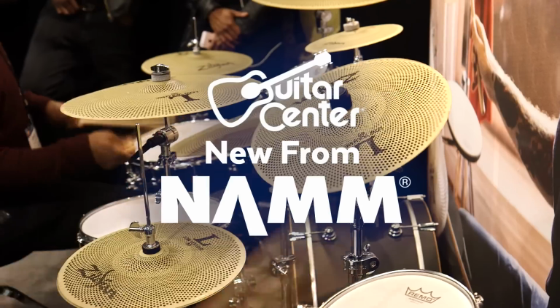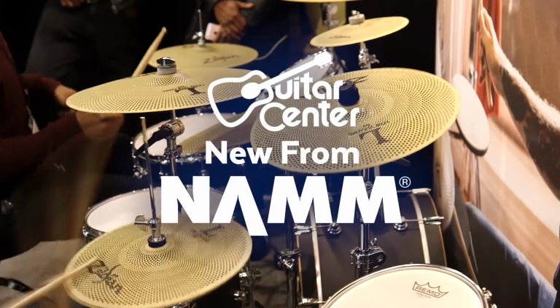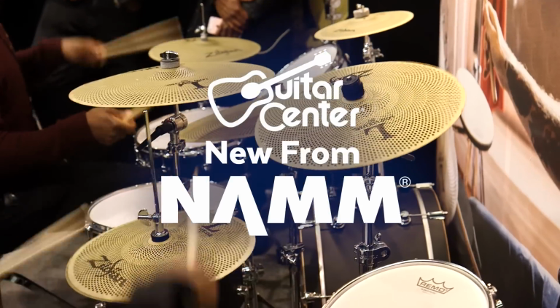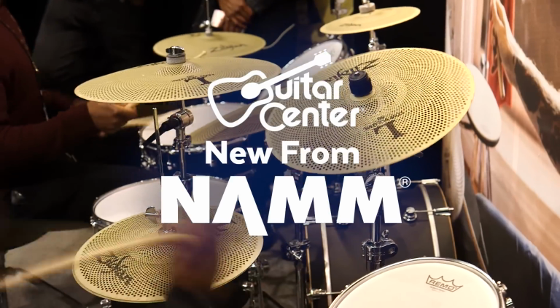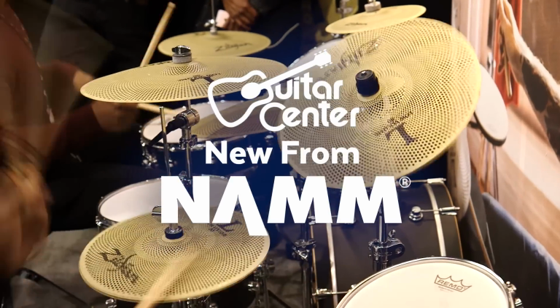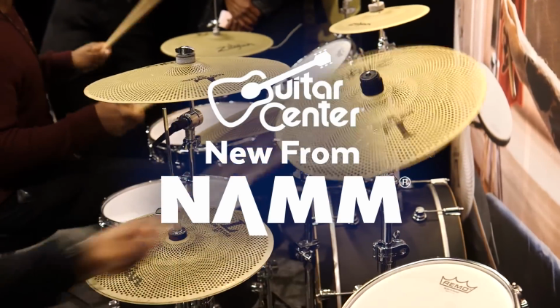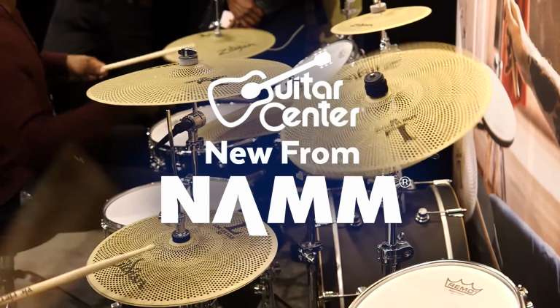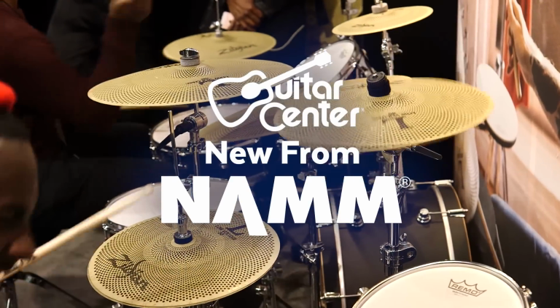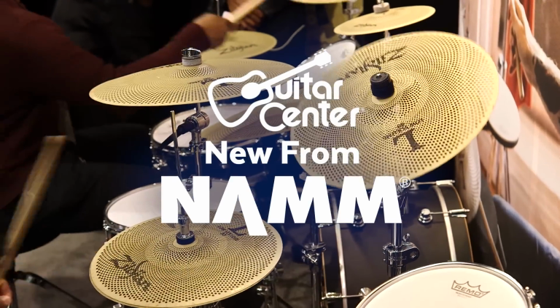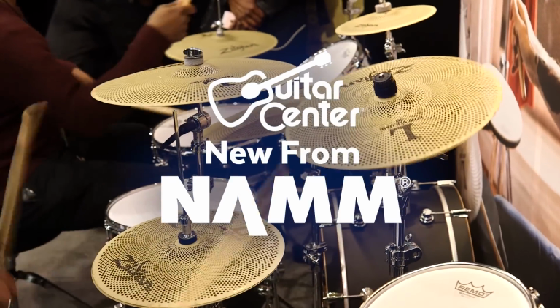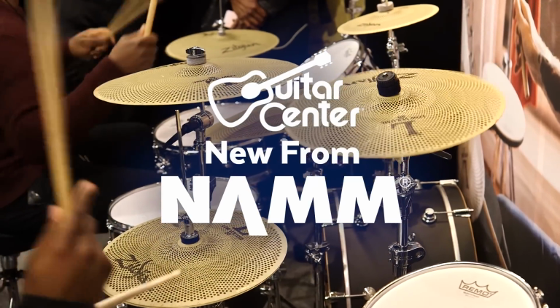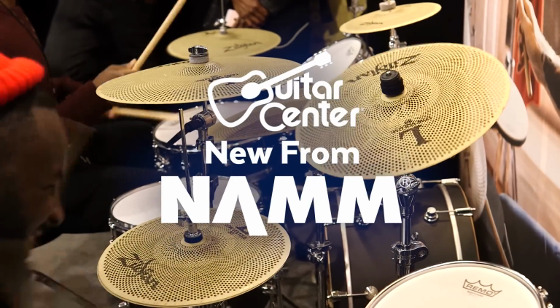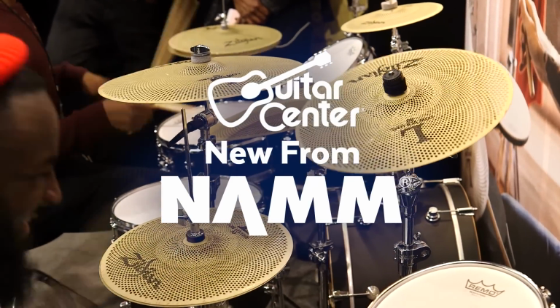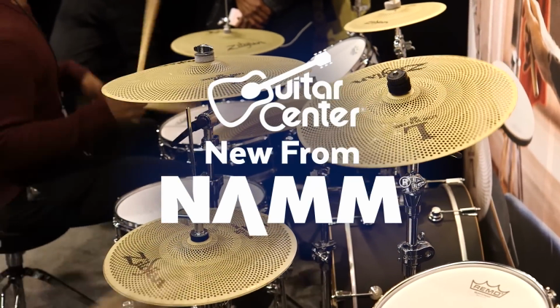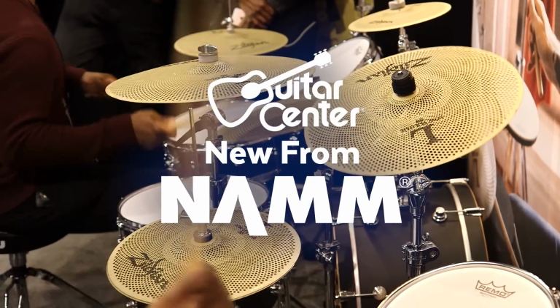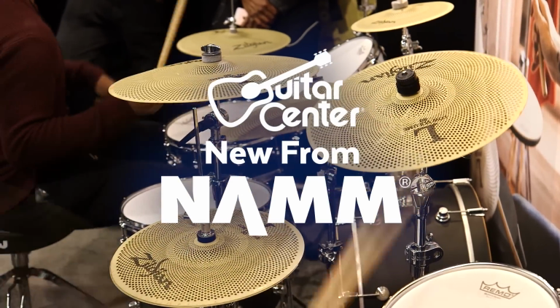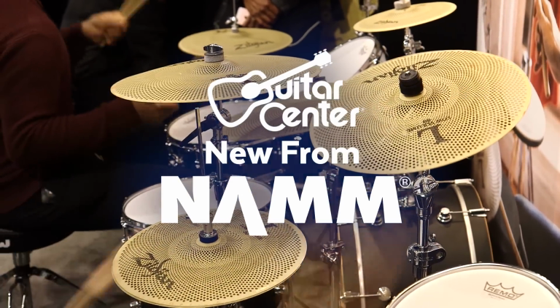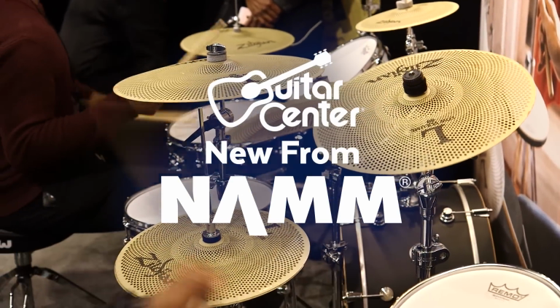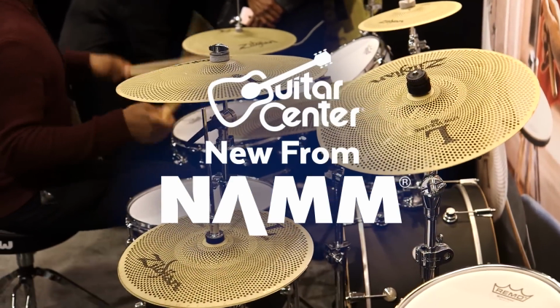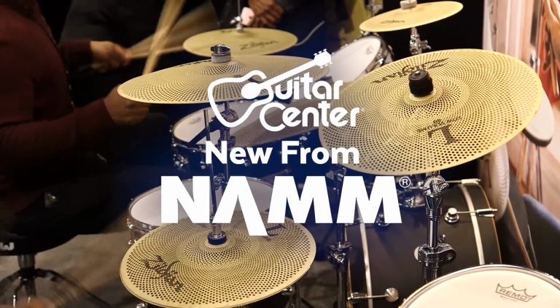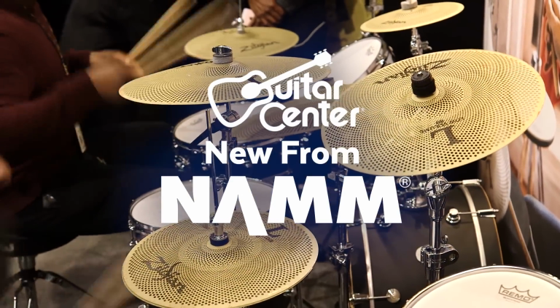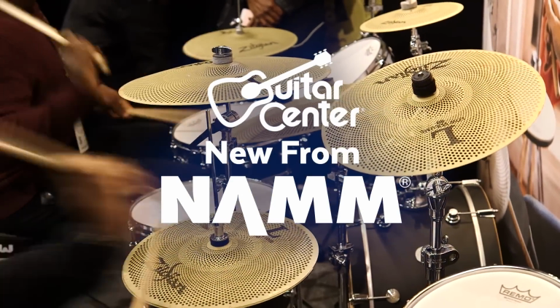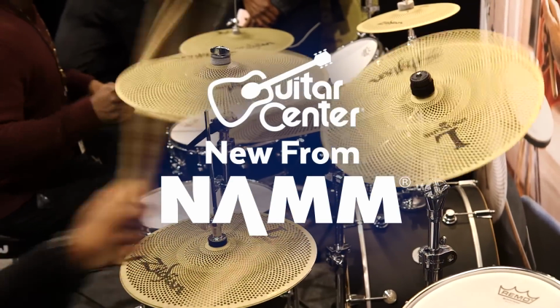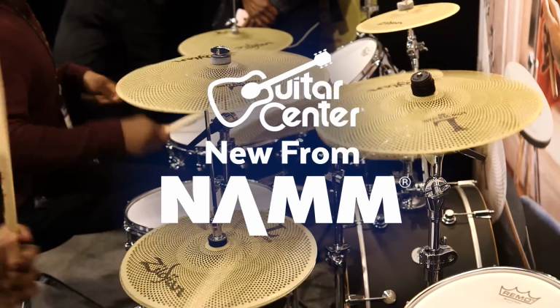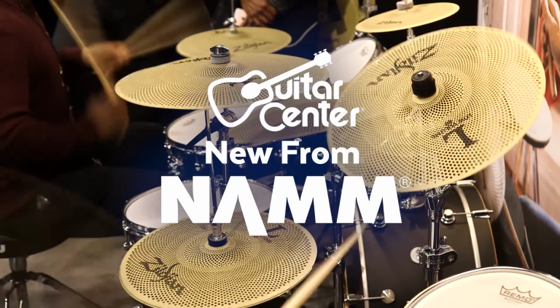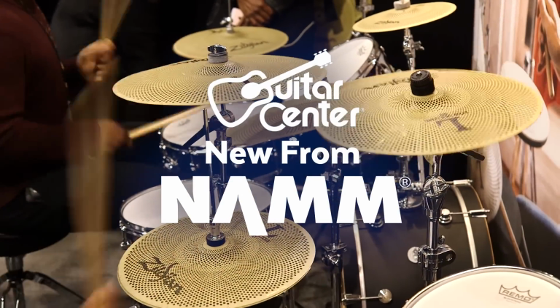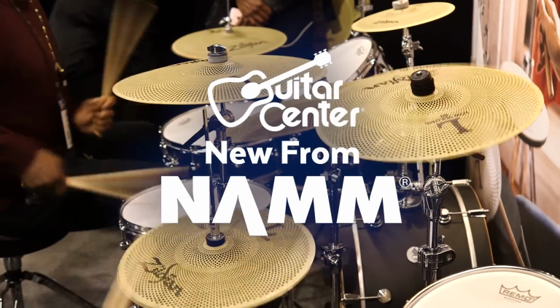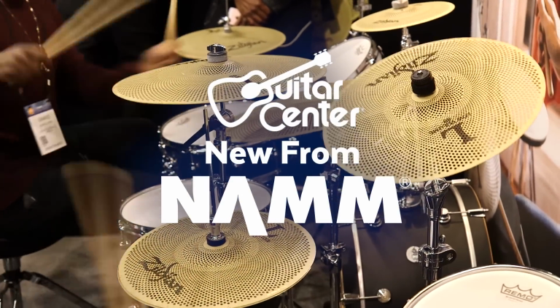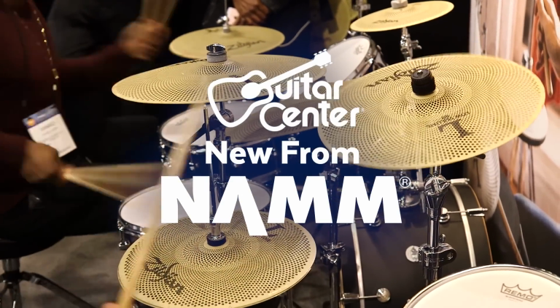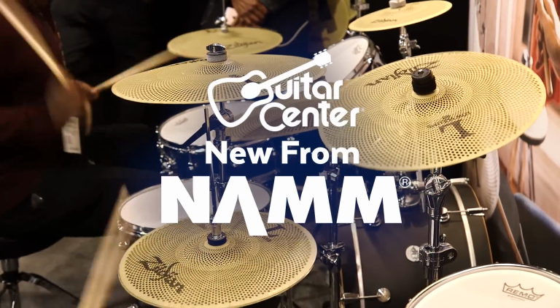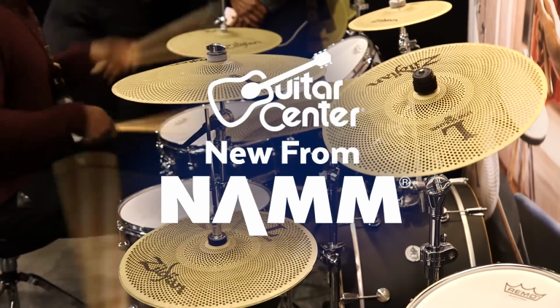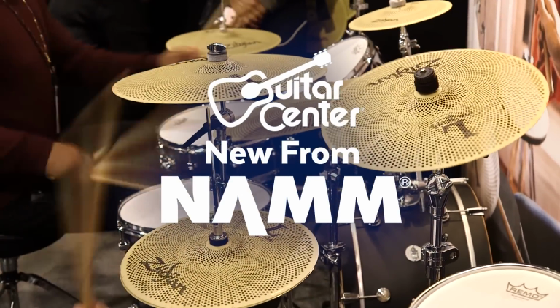Hey, this is Steve with Guitar Center. We're at NAMM 2017. We're in the Zildjian booth. We're checking out low-volume cymbals with Victor.